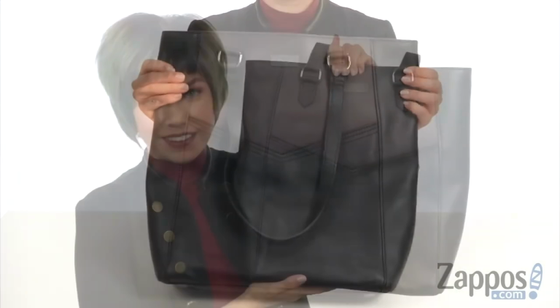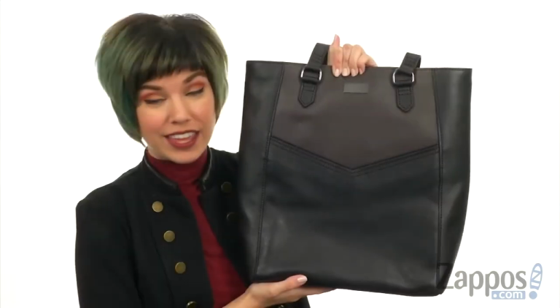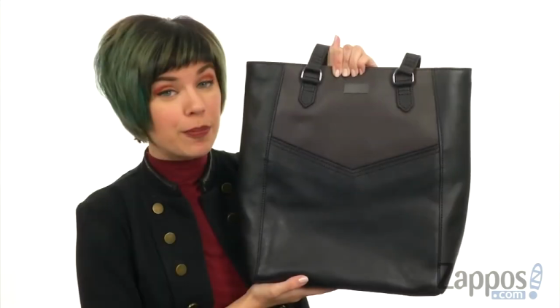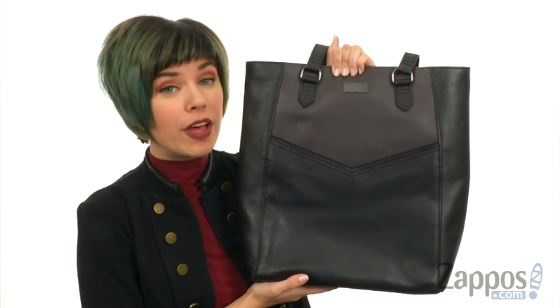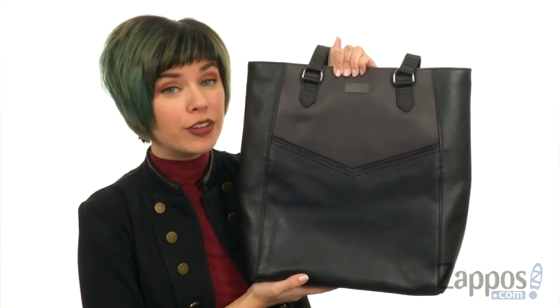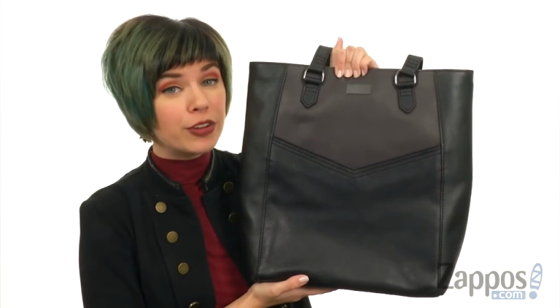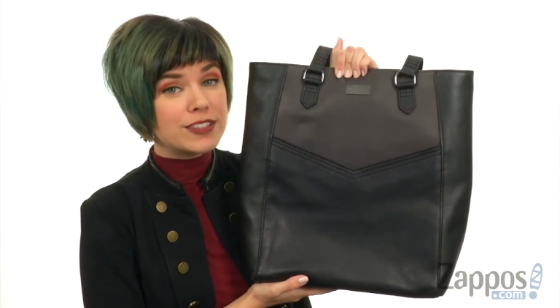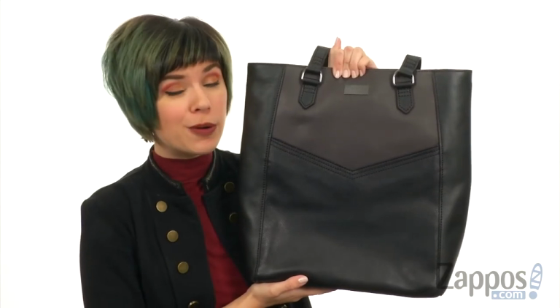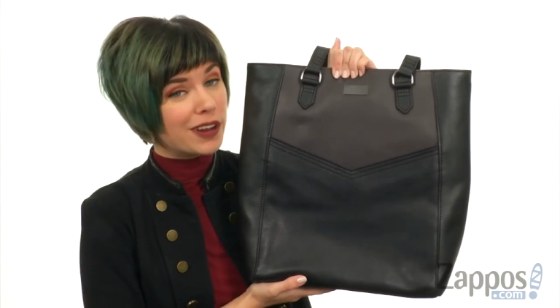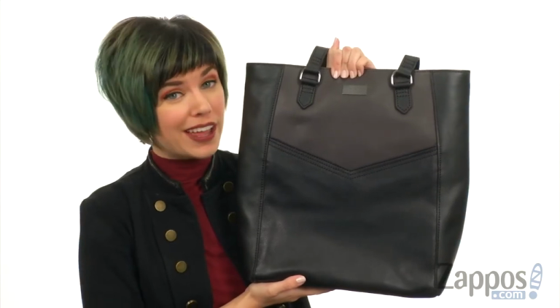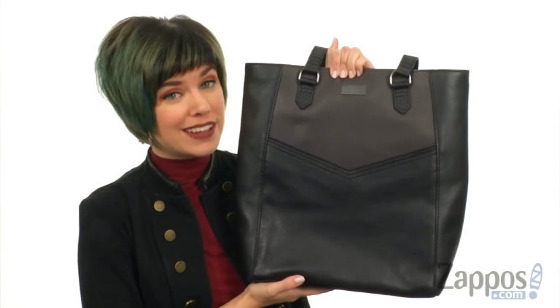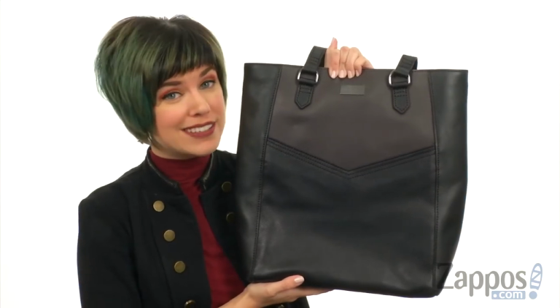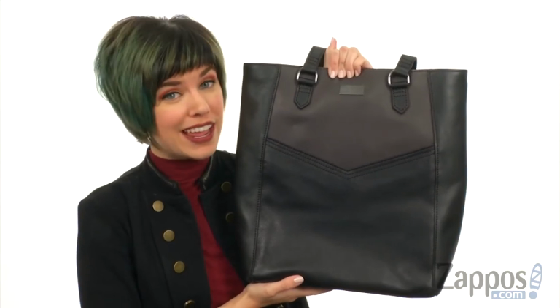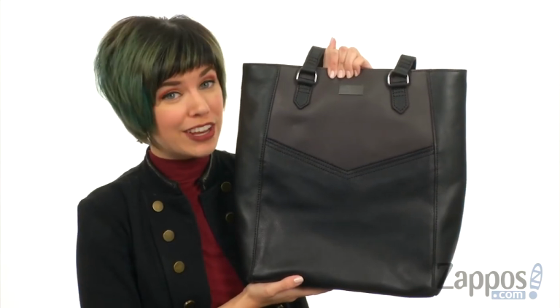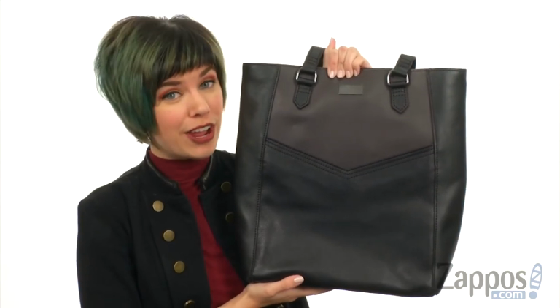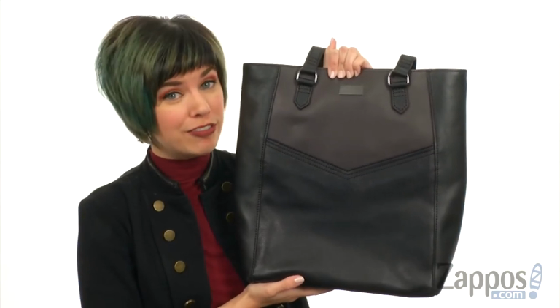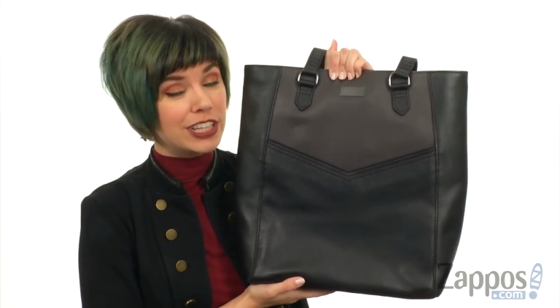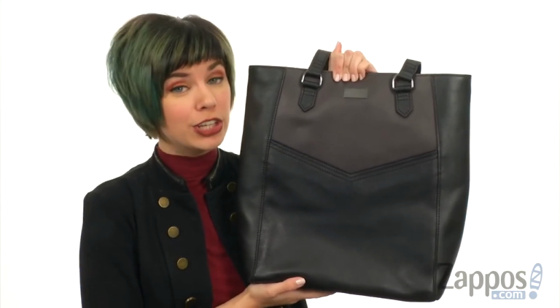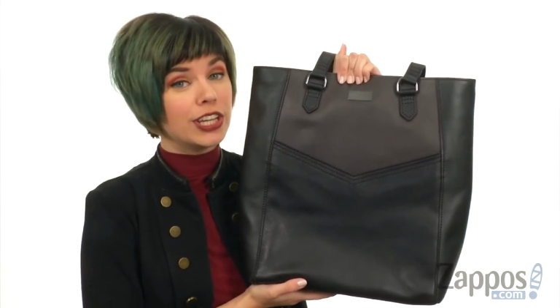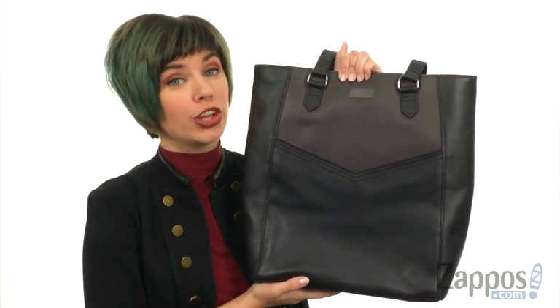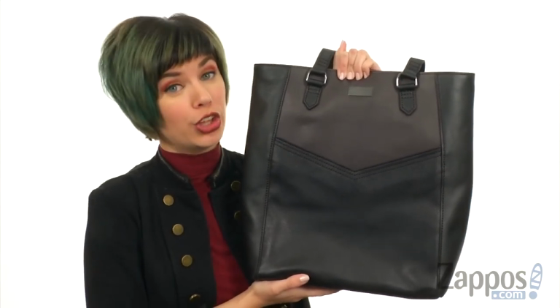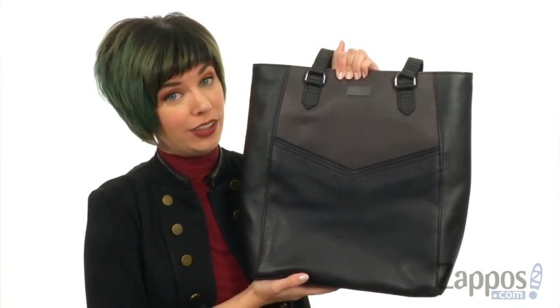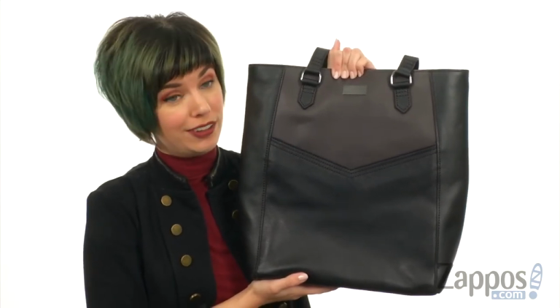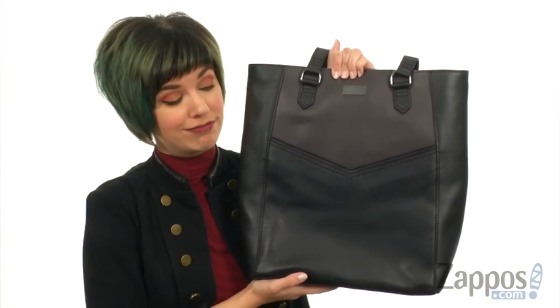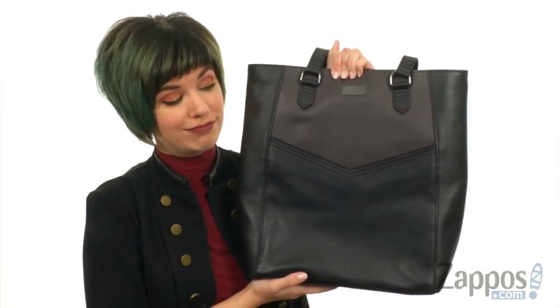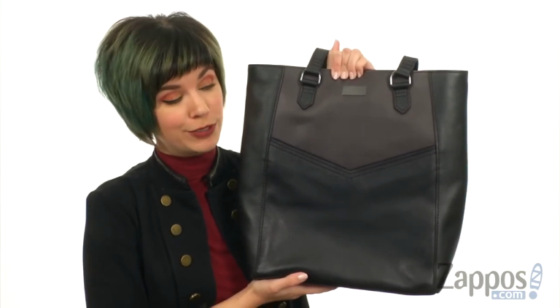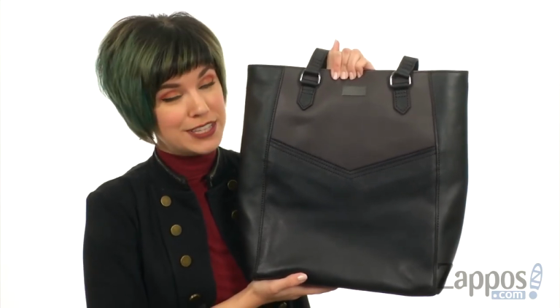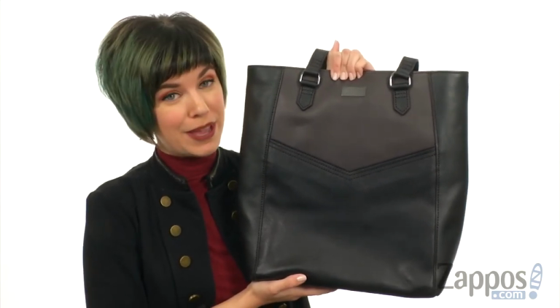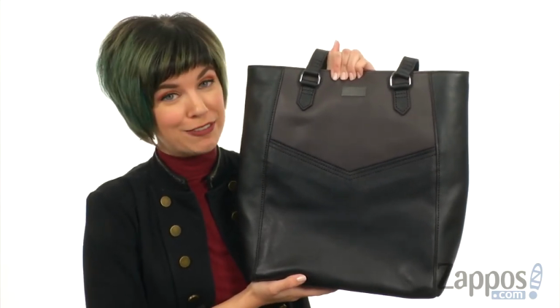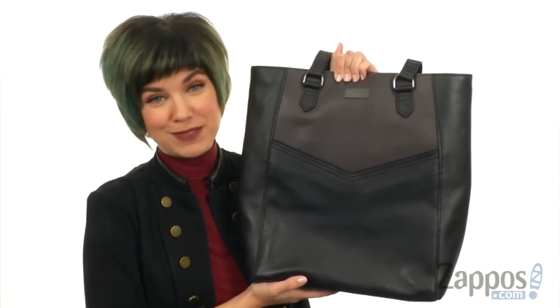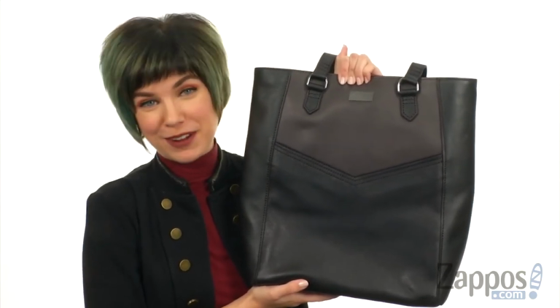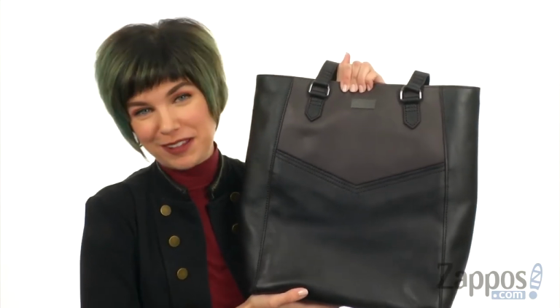Keep all your goods organized and your outfit looking good with this bag from Sorelle.